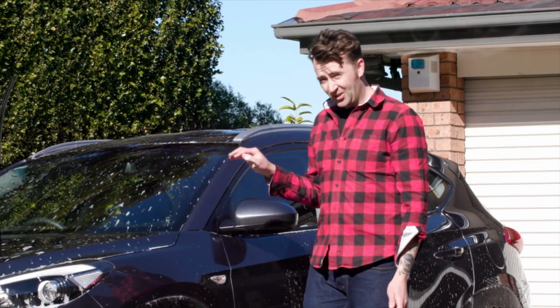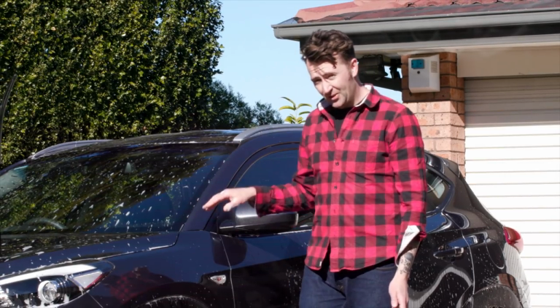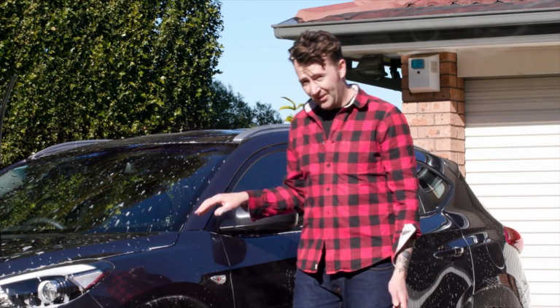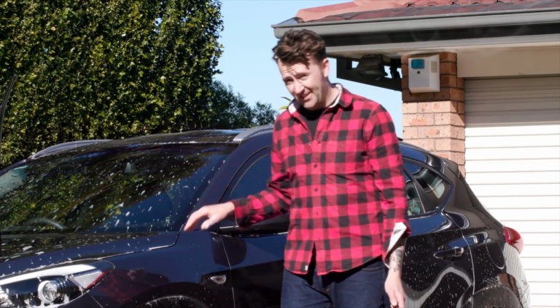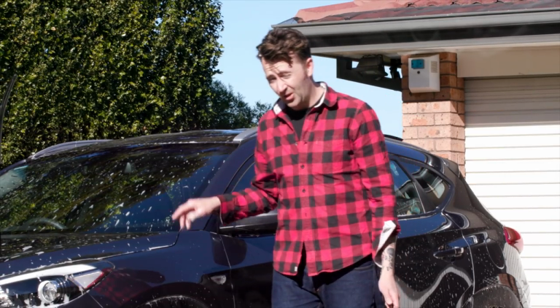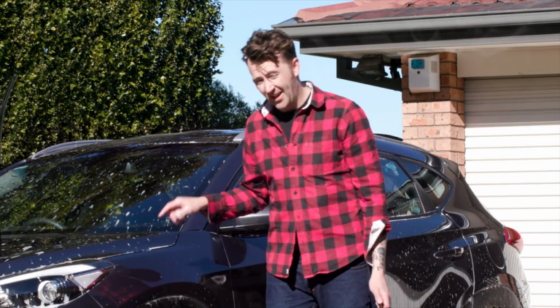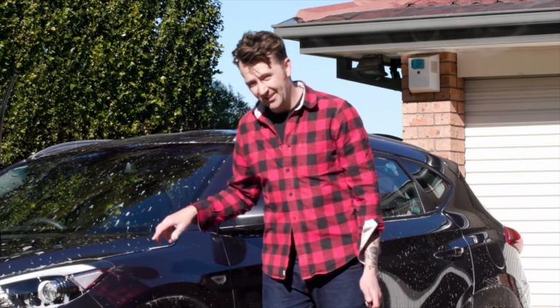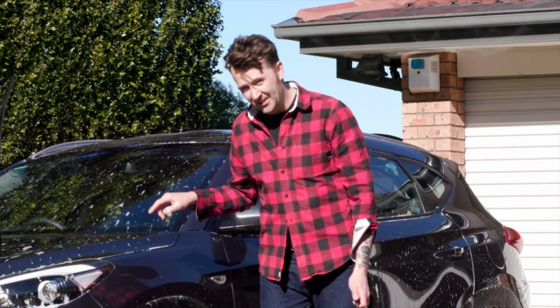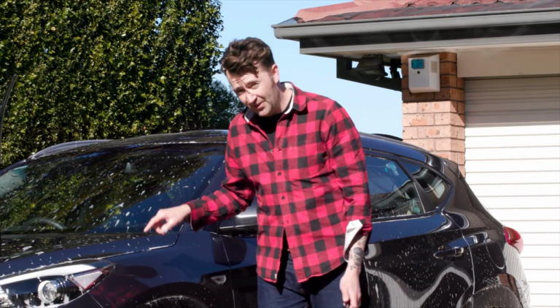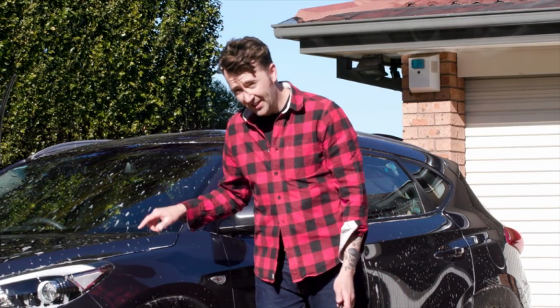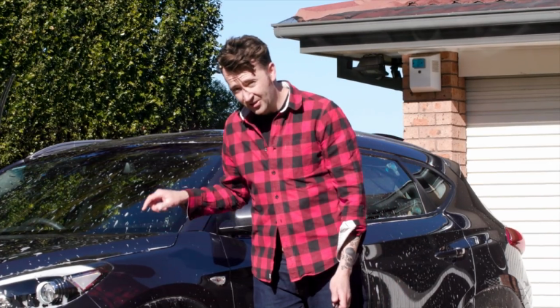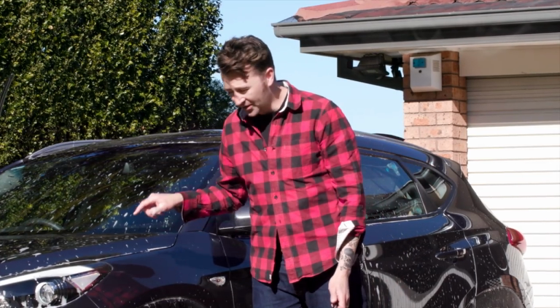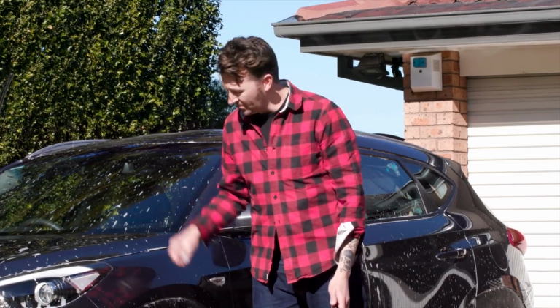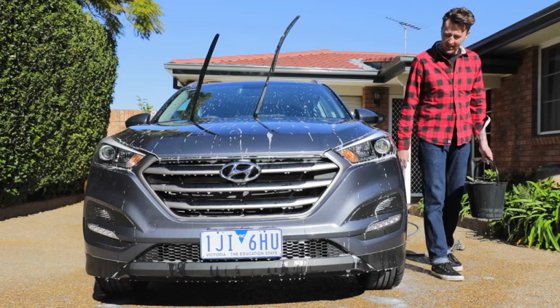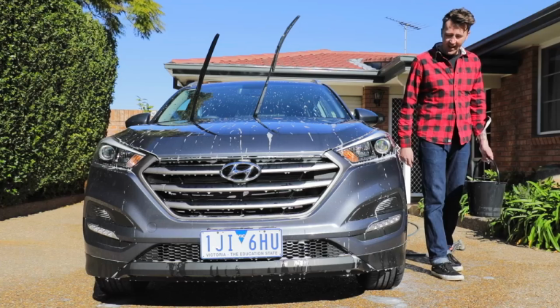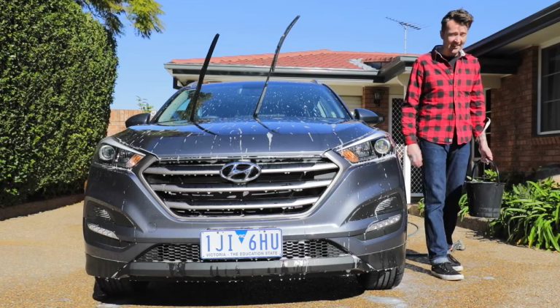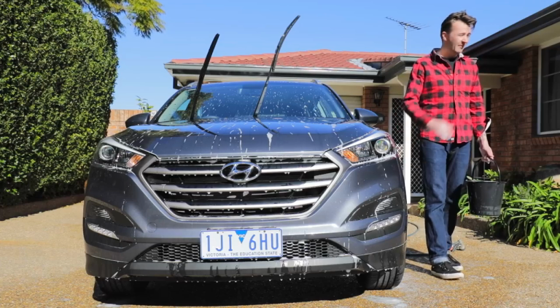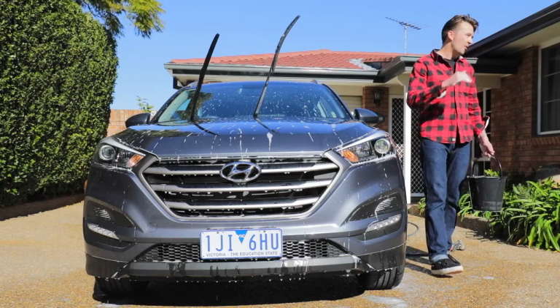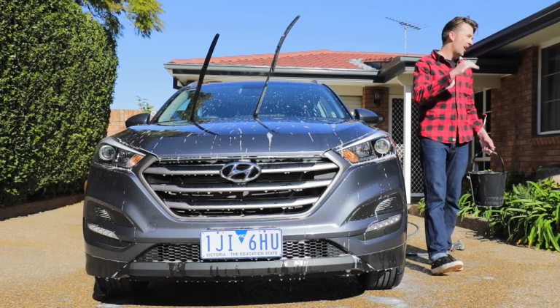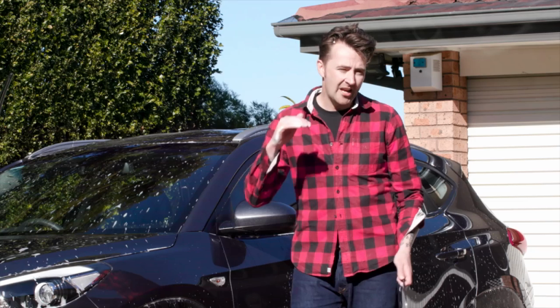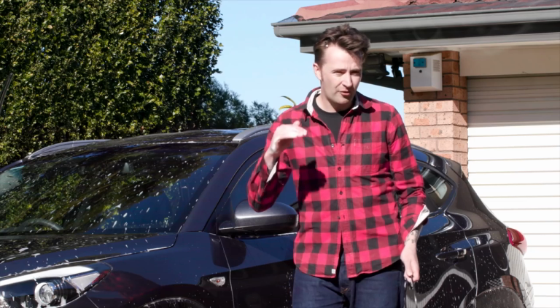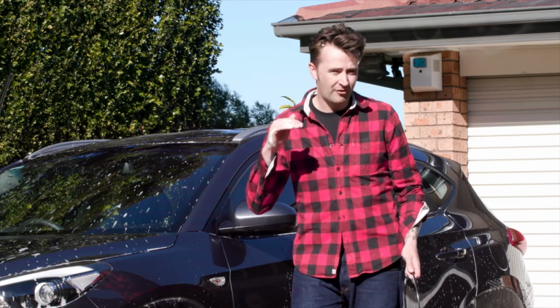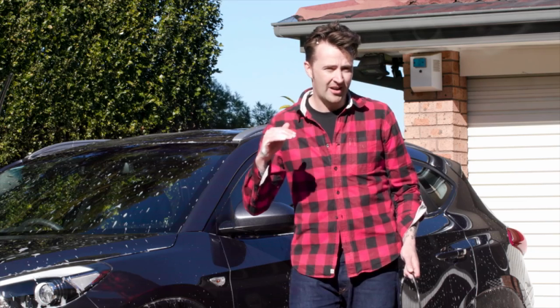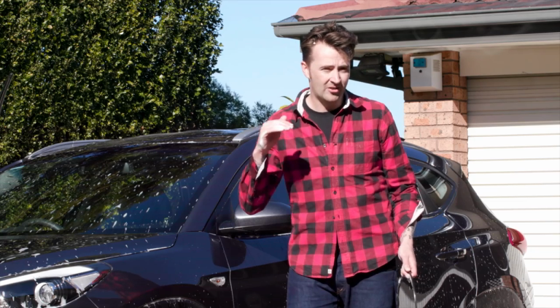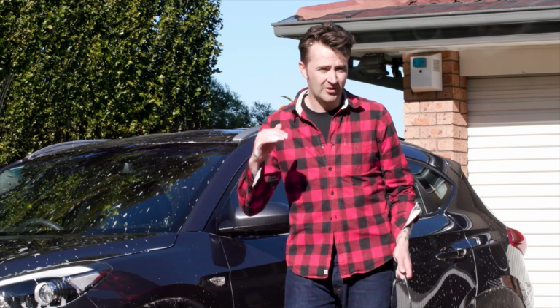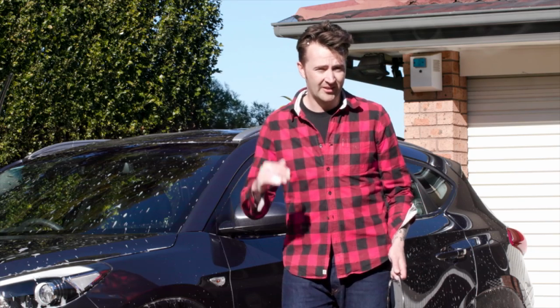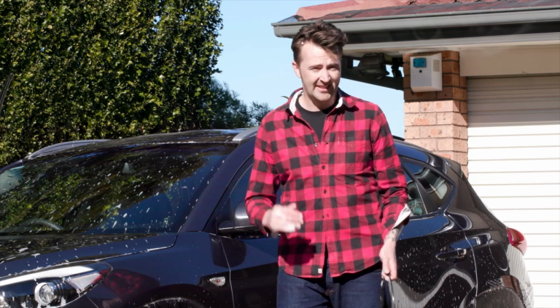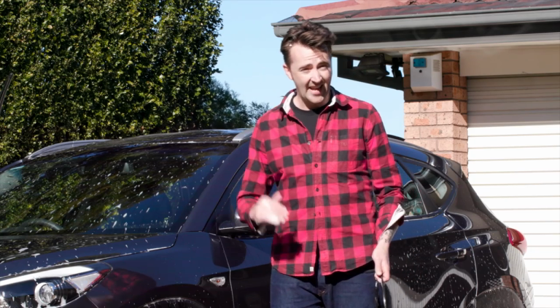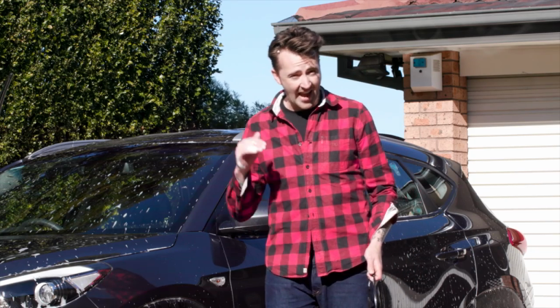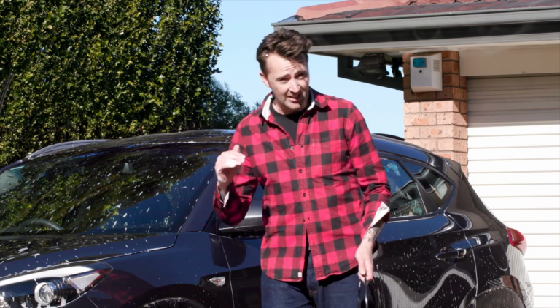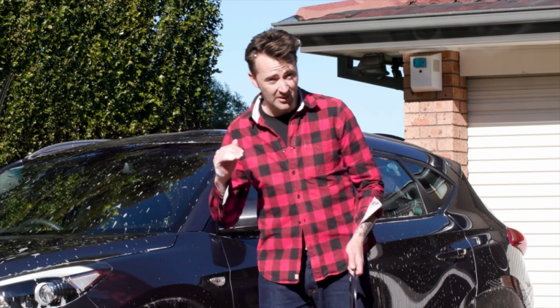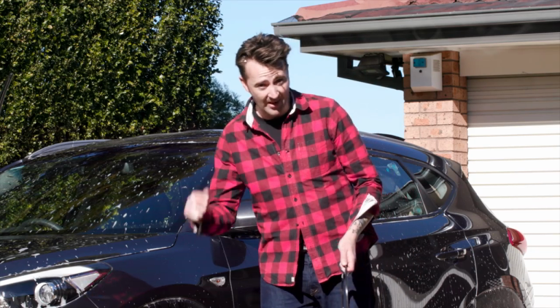This Tucson is a 2017 Tucson, and it's the very entry-grade Tucson — the Active spec.